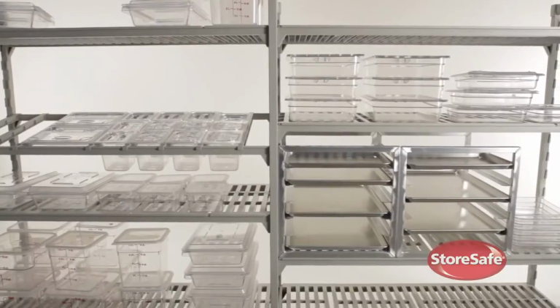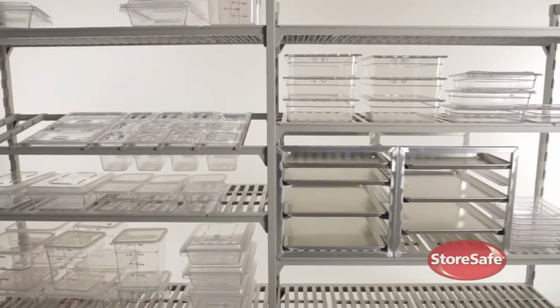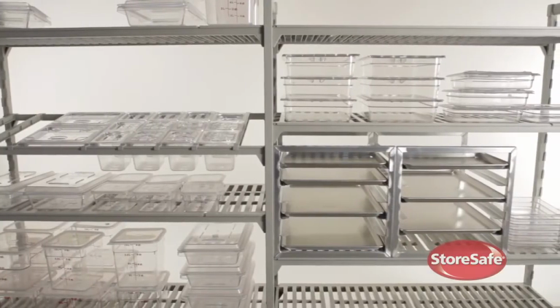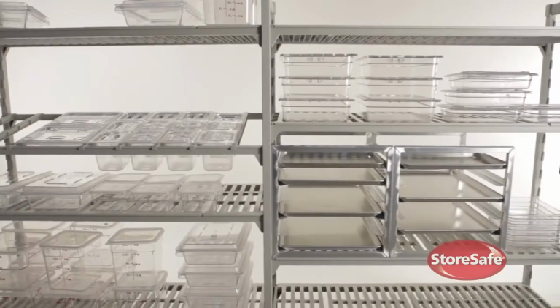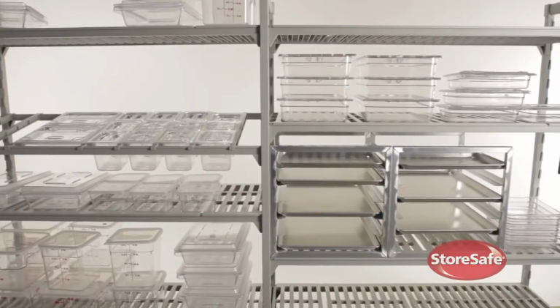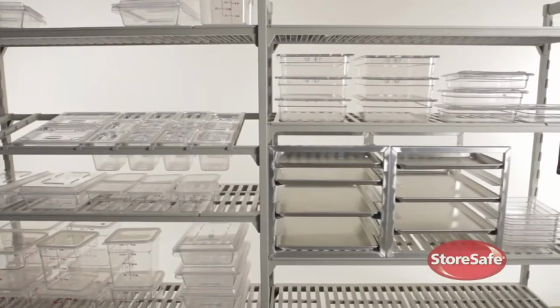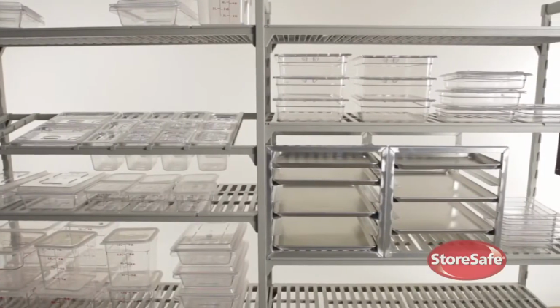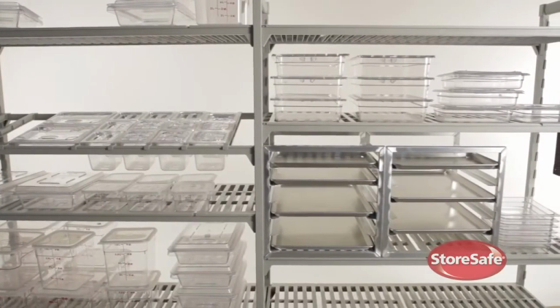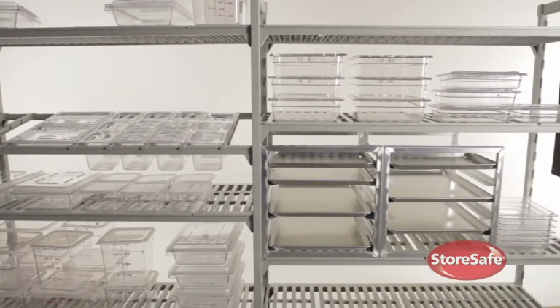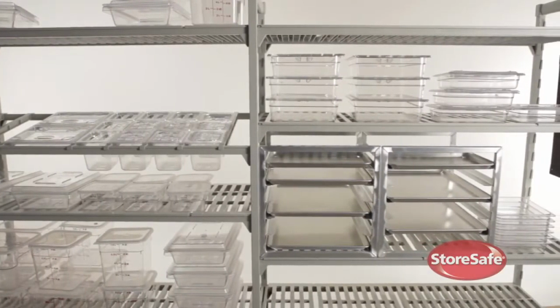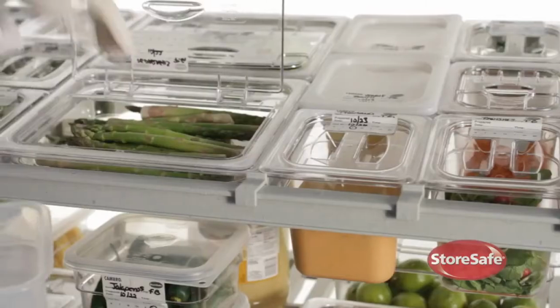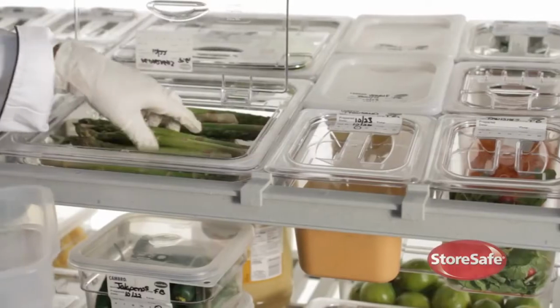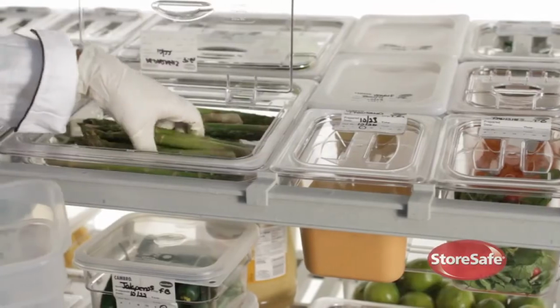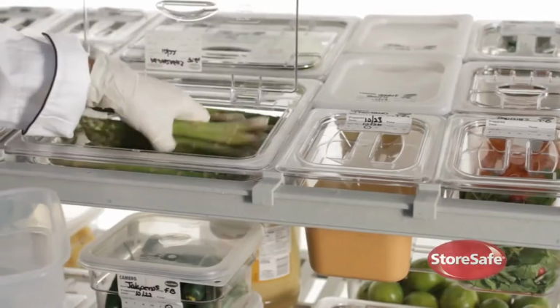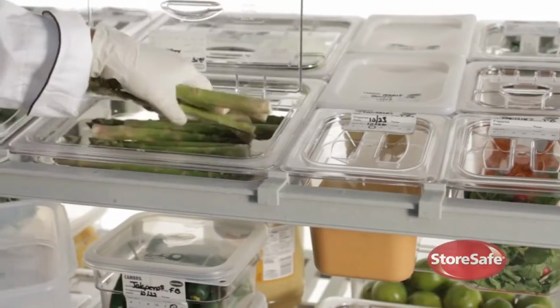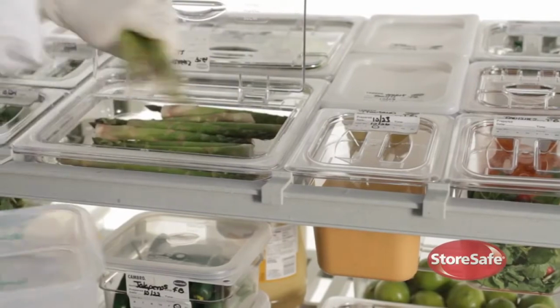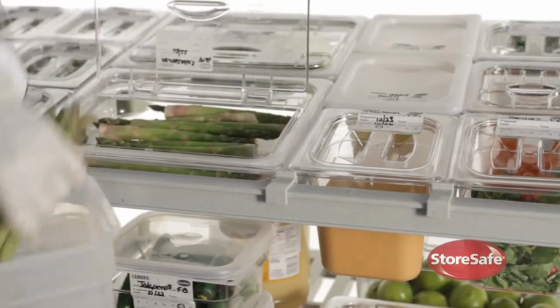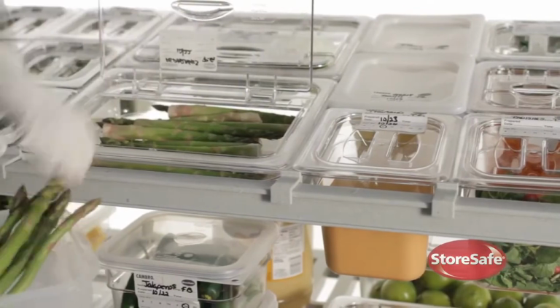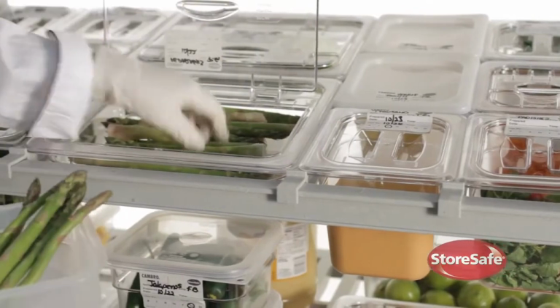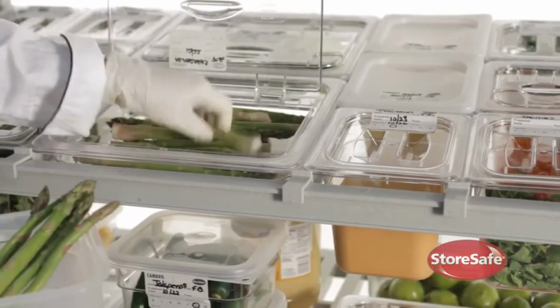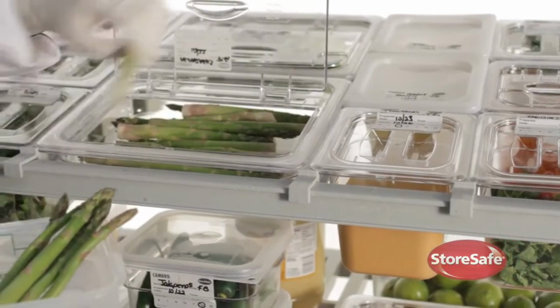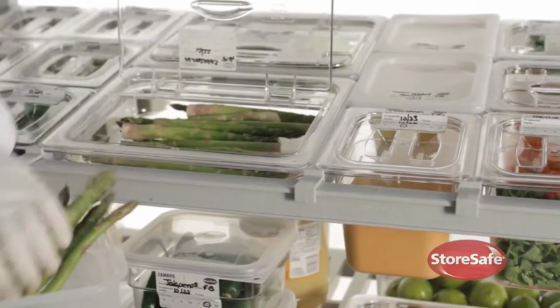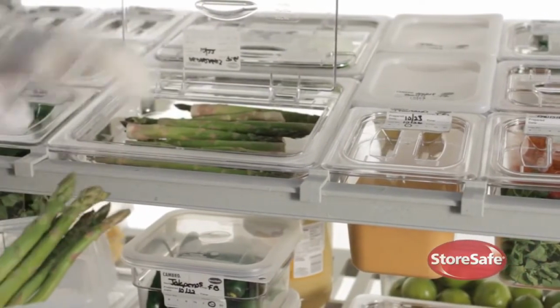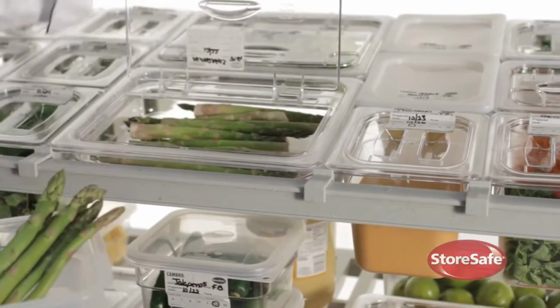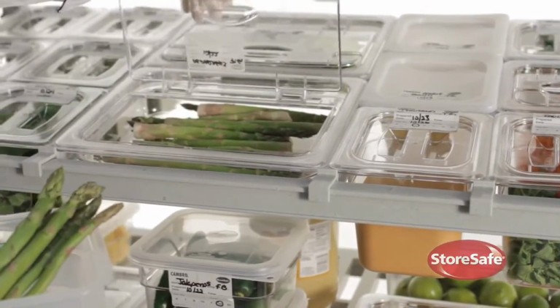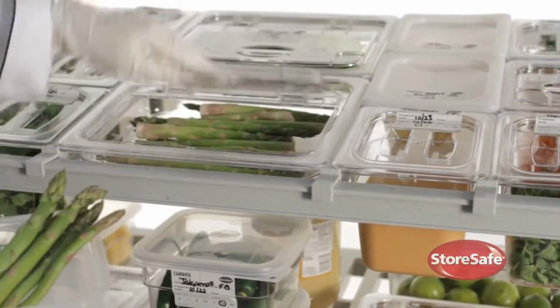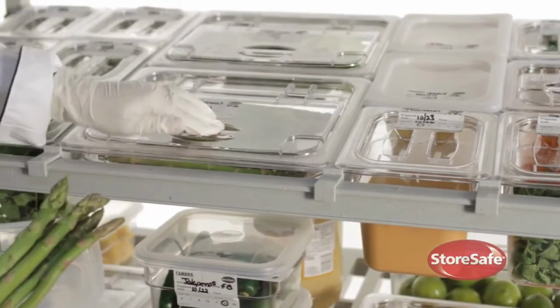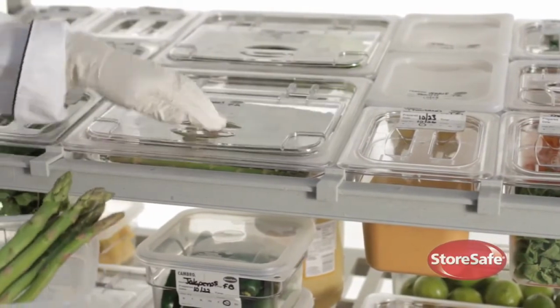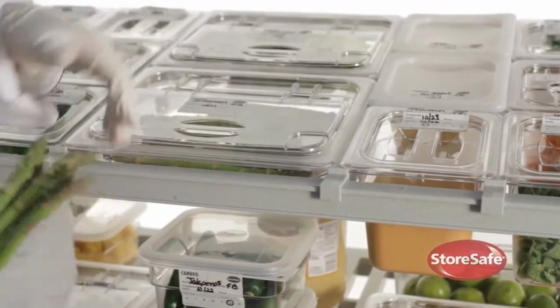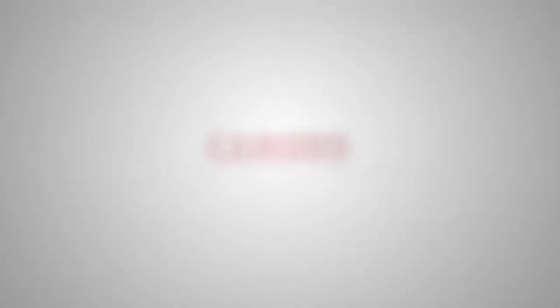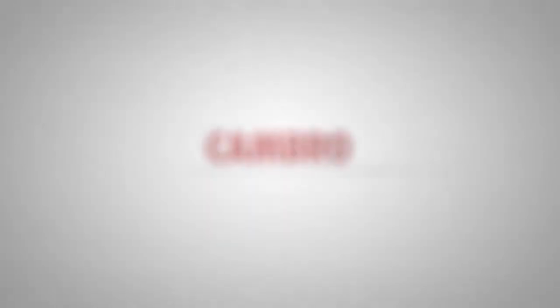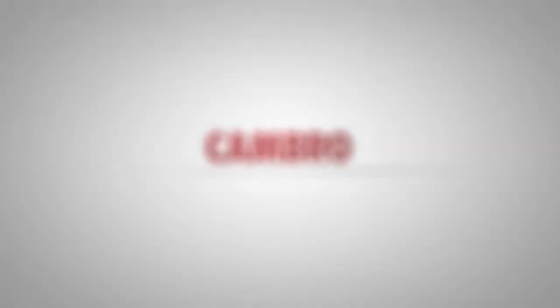Cambro CamShelf shelving options are easy to clean, strong, and durable for any food service application, and include a lifetime warranty against rust and corrosion.